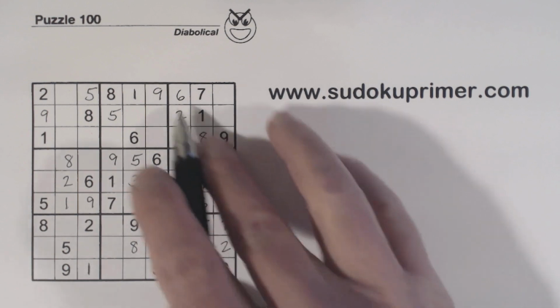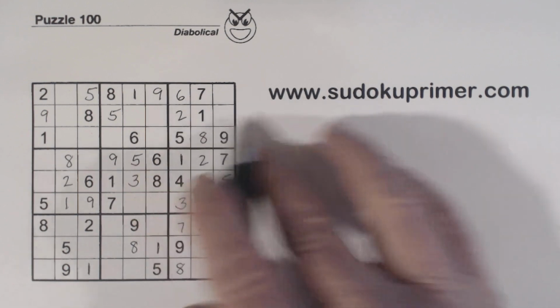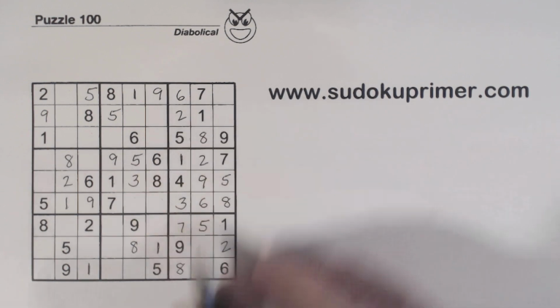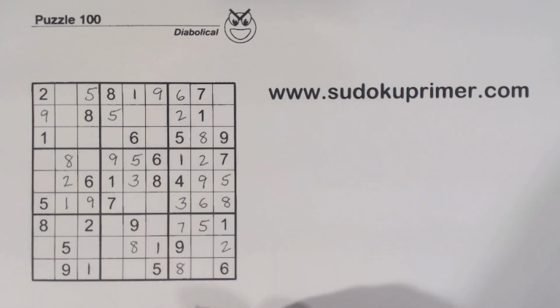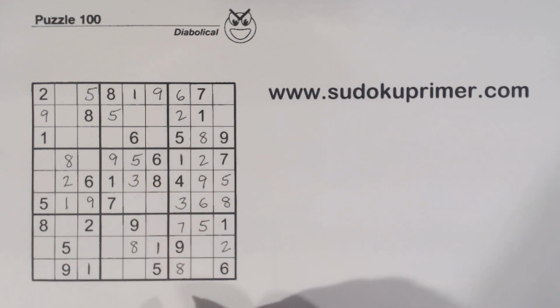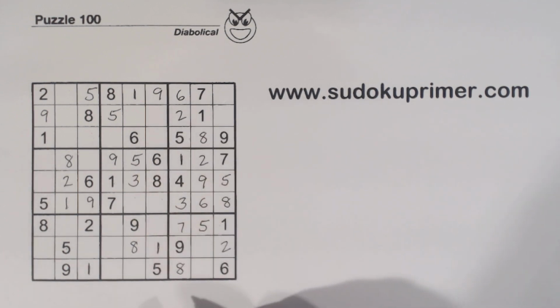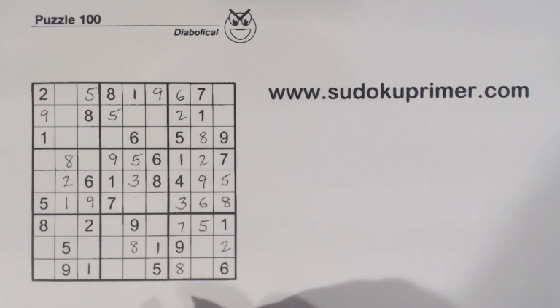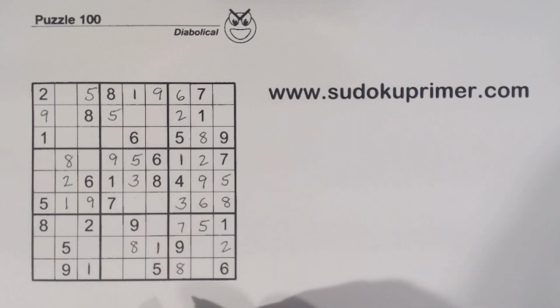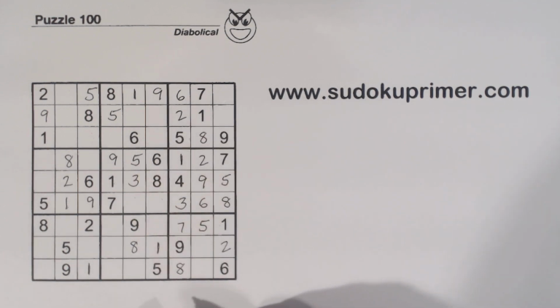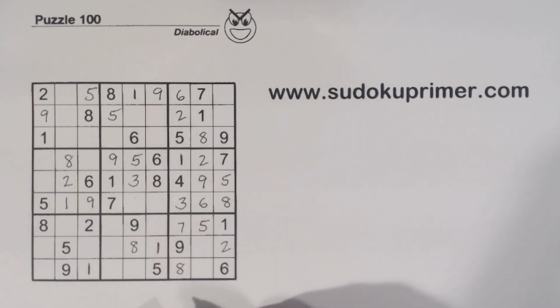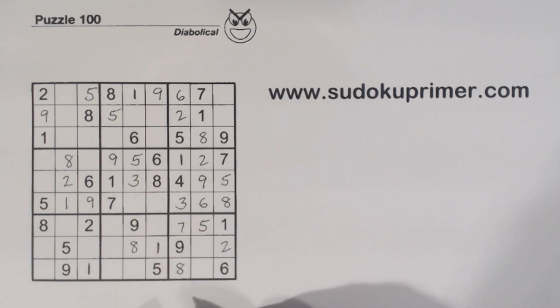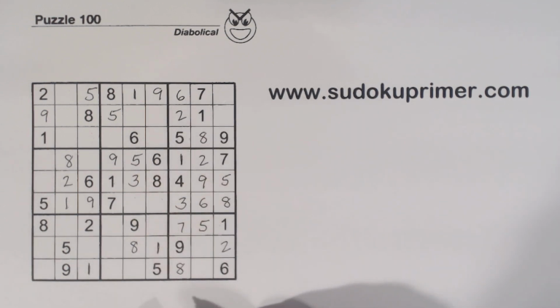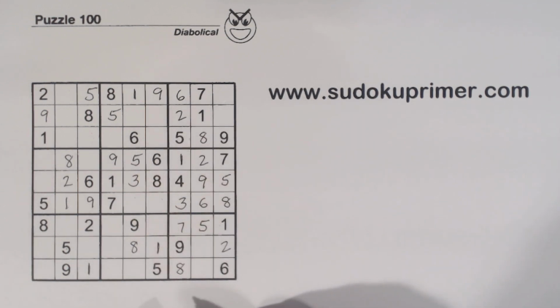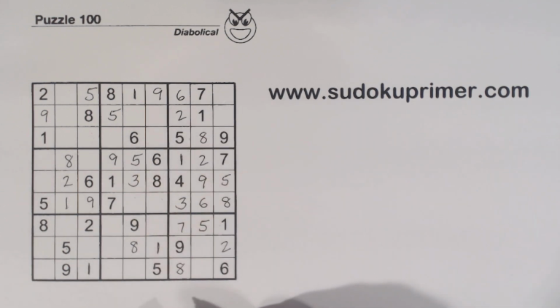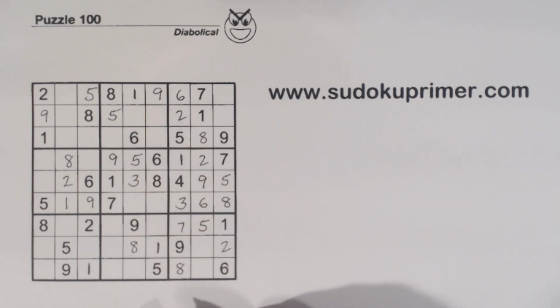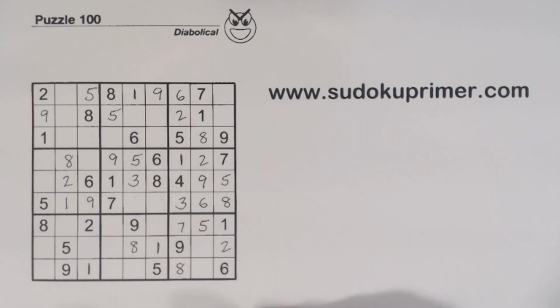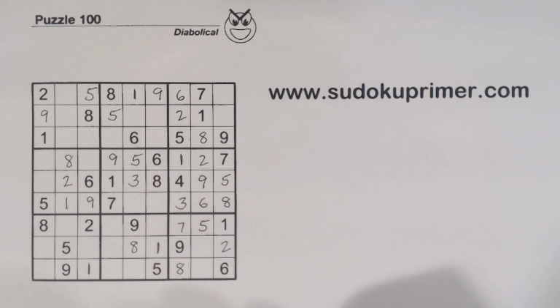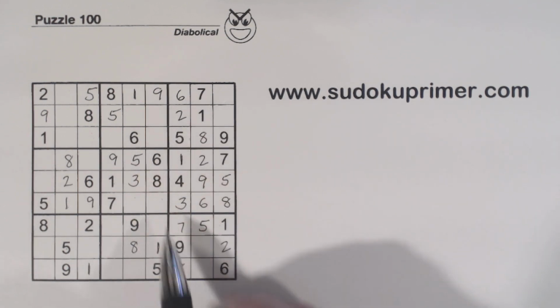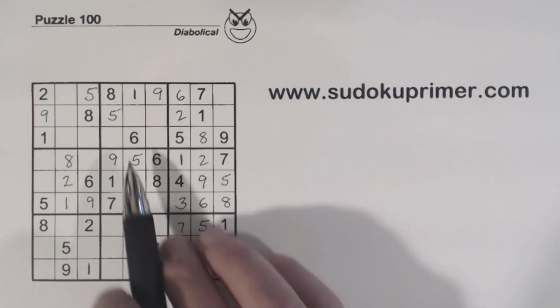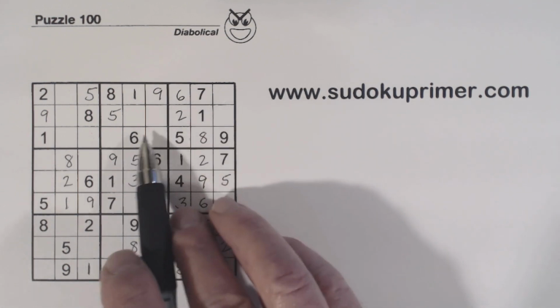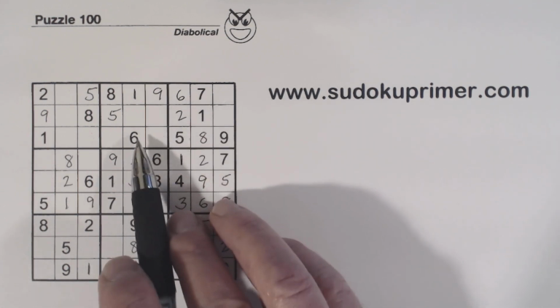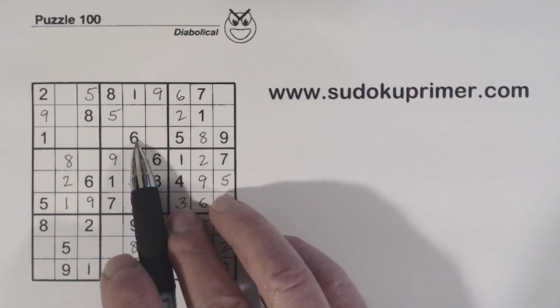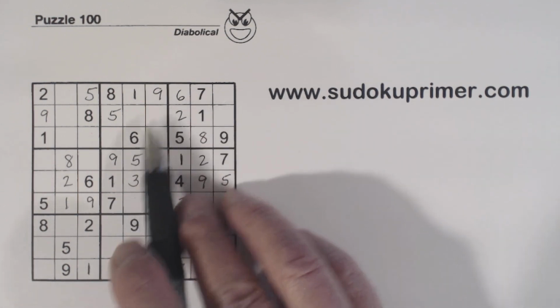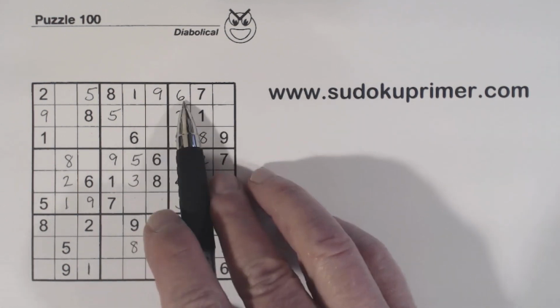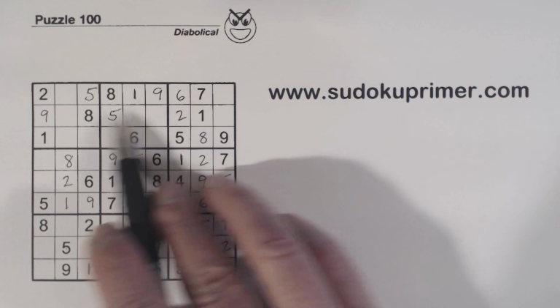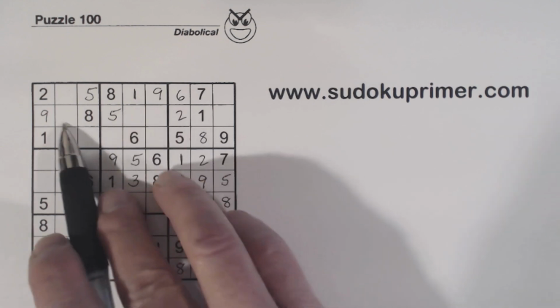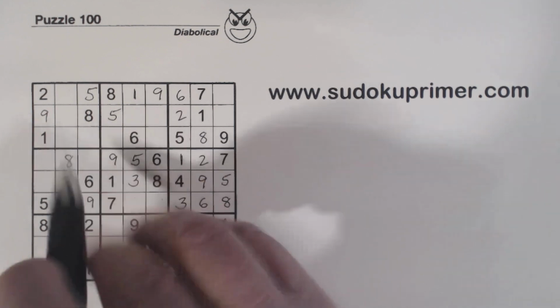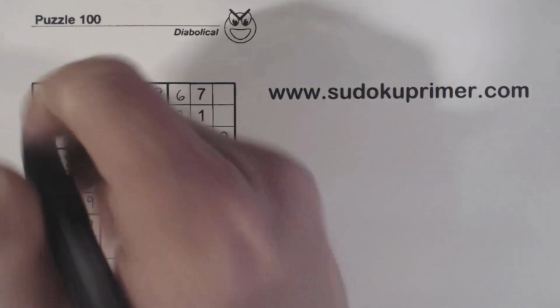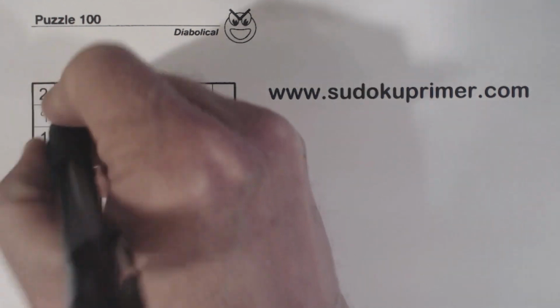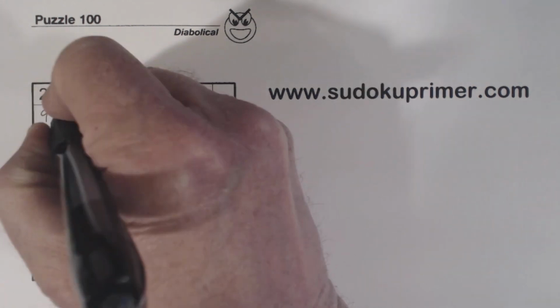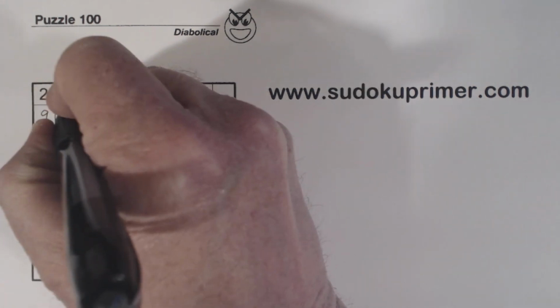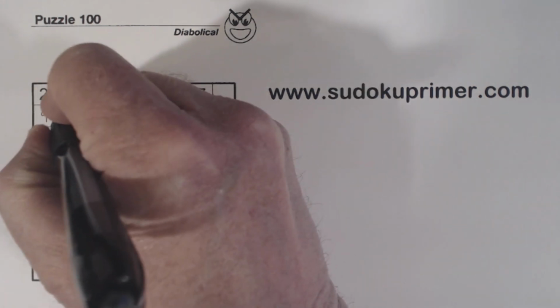So that's done. Now we've got a 6 here and a 6 here, so that's a 6.